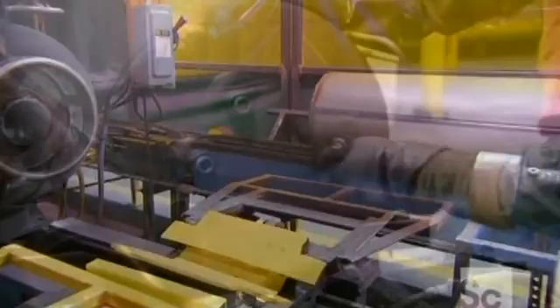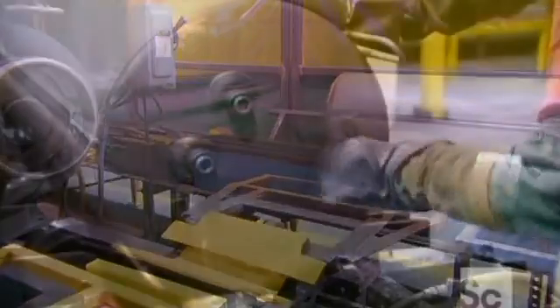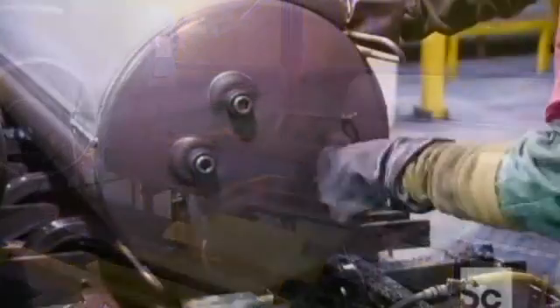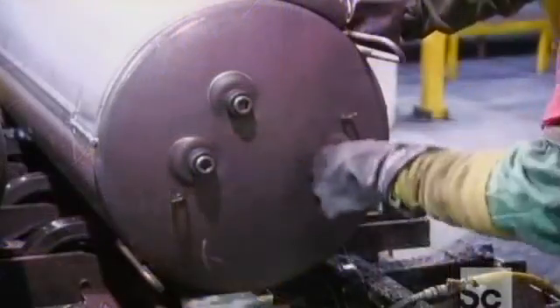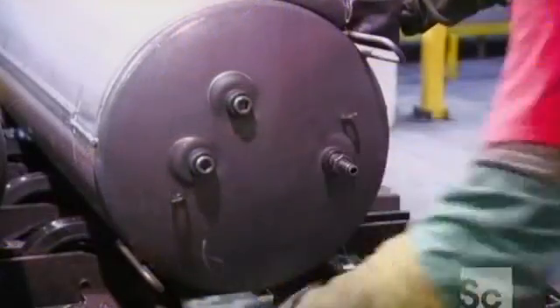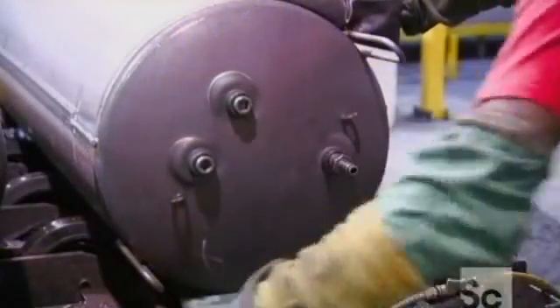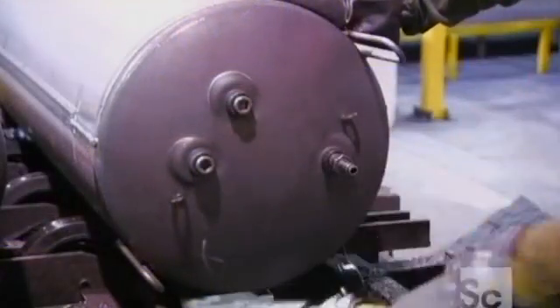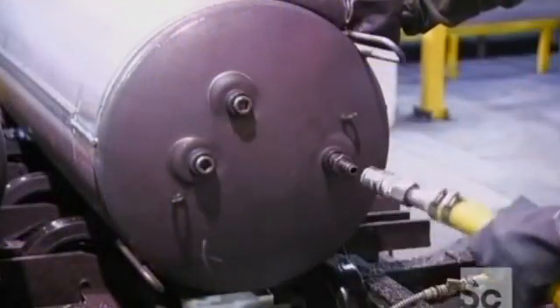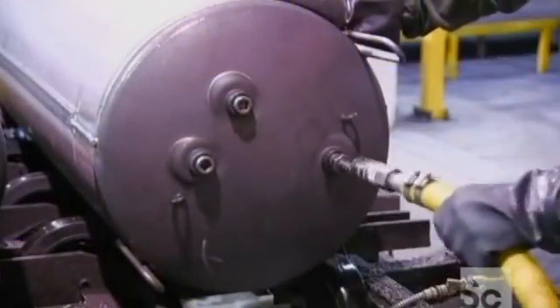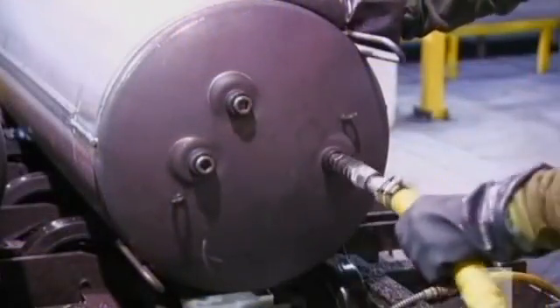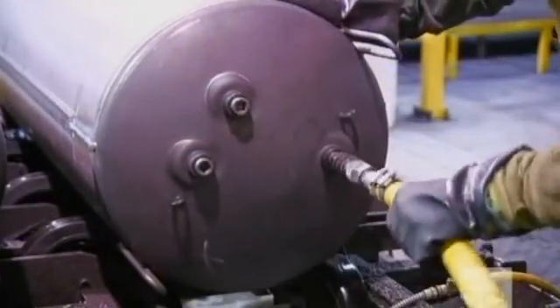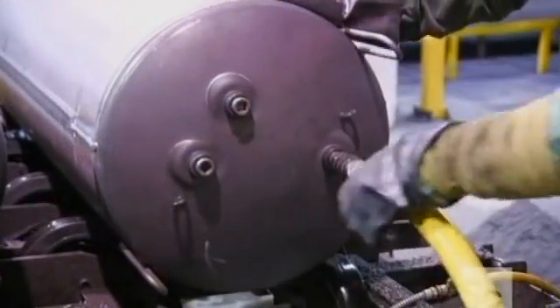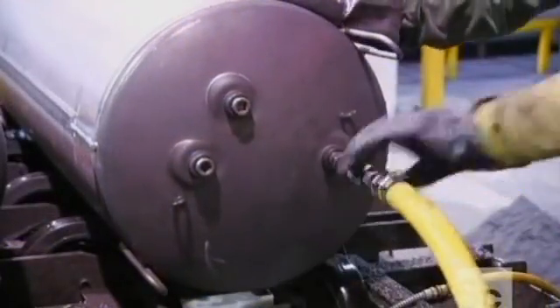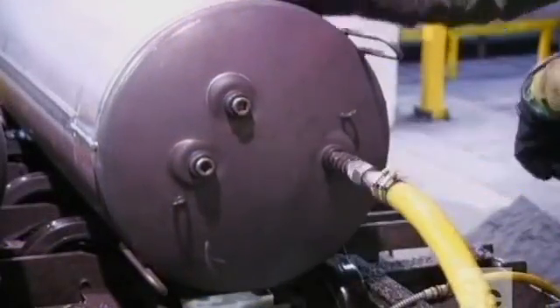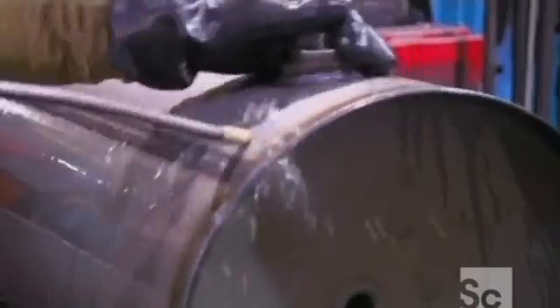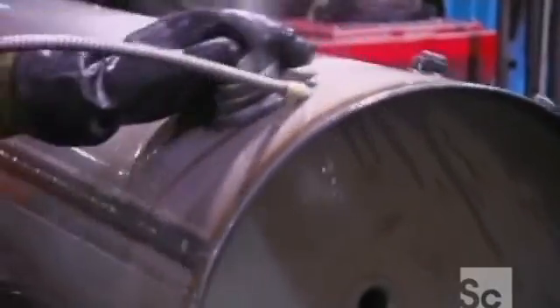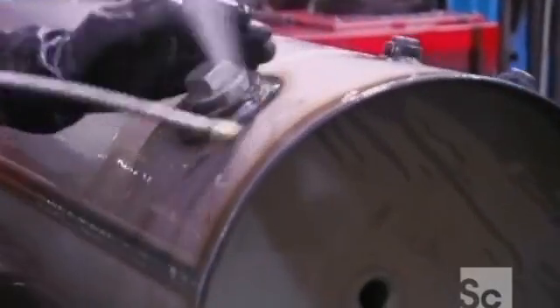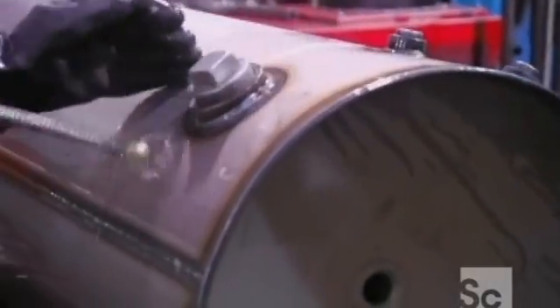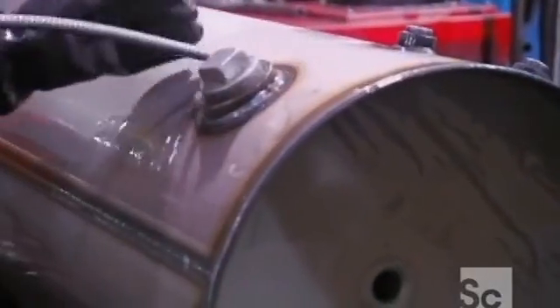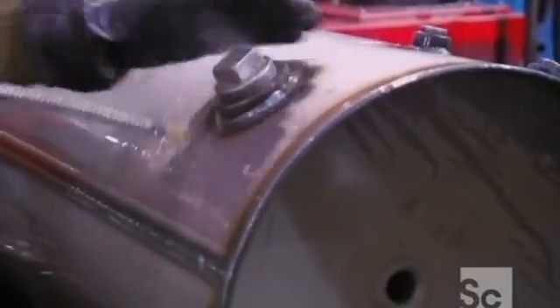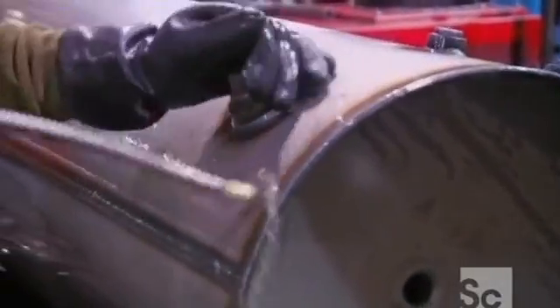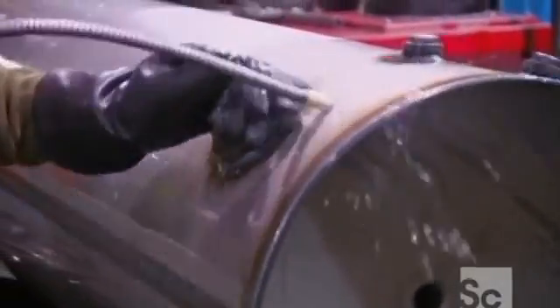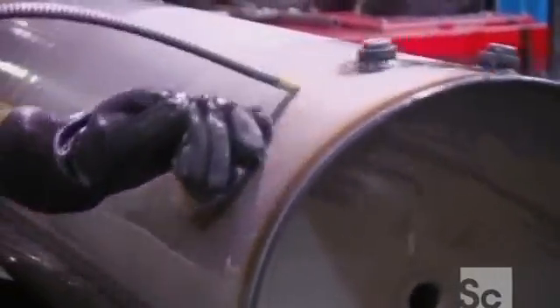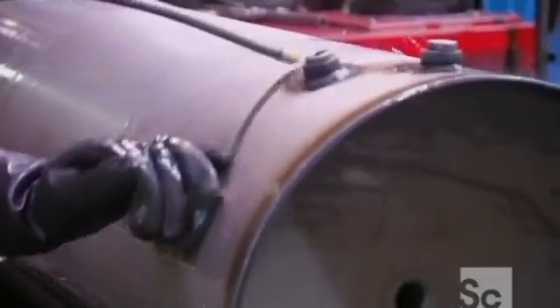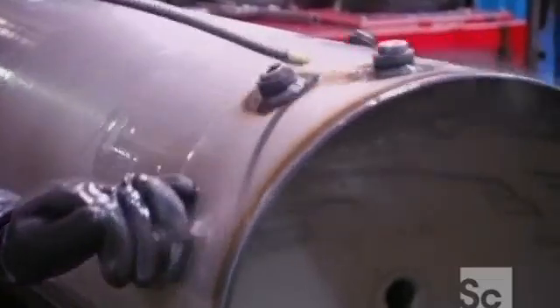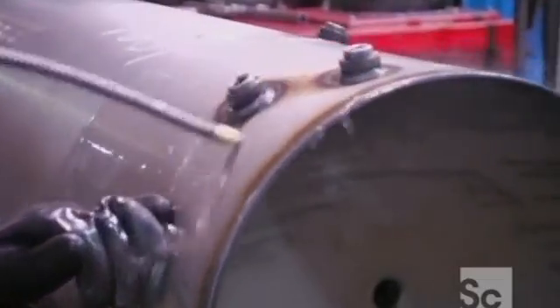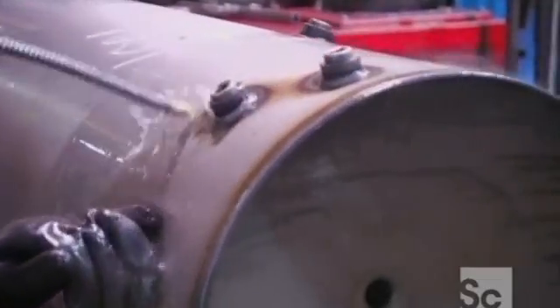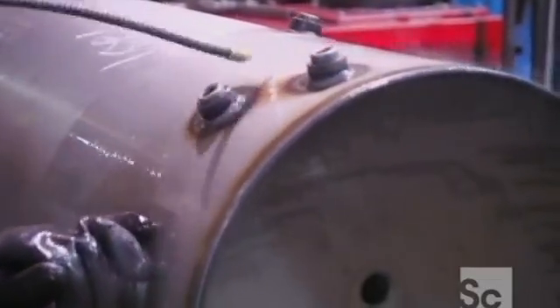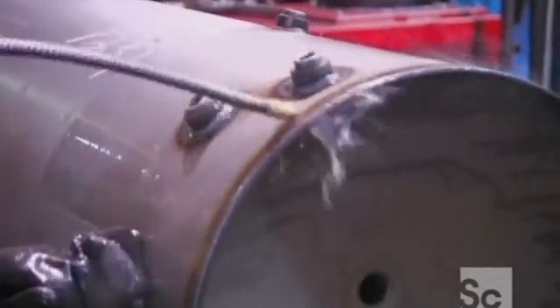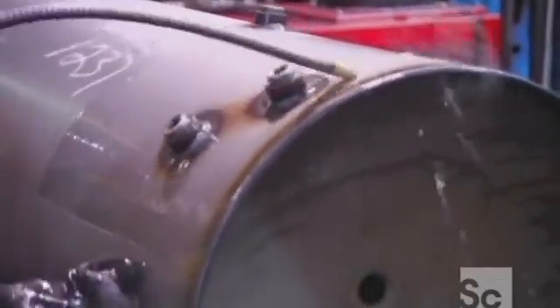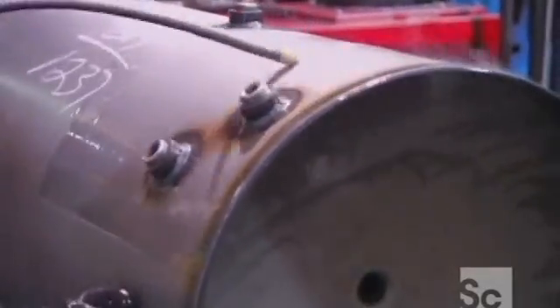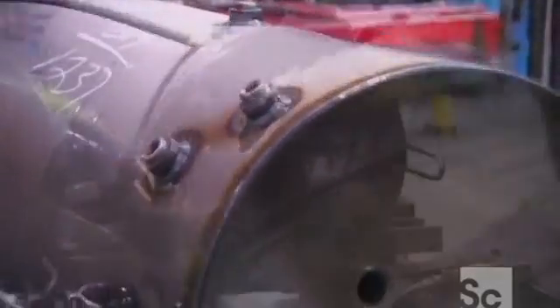A technician then pressurizes the tank with air, and using water, he checks for leaks until he's satisfied there are none.